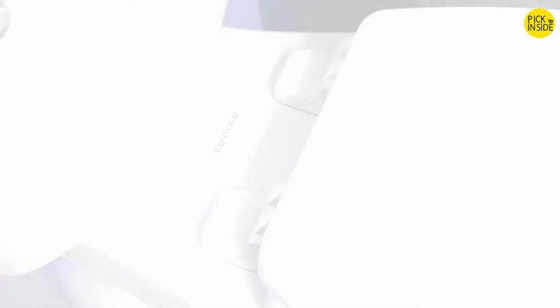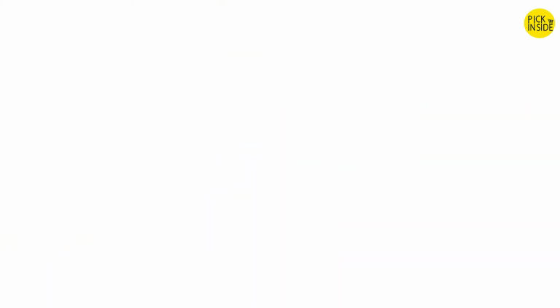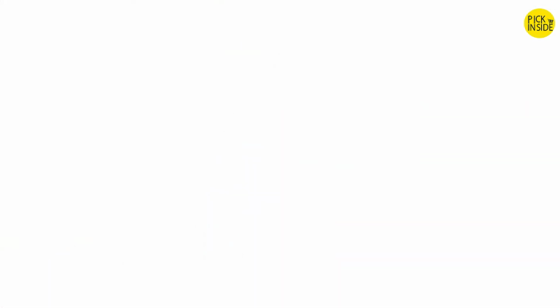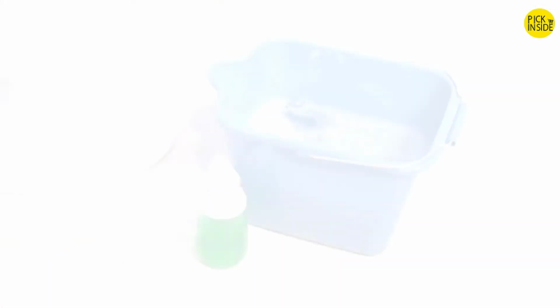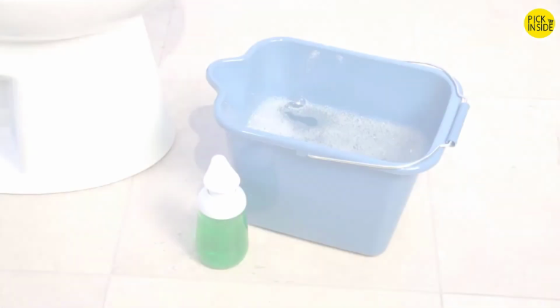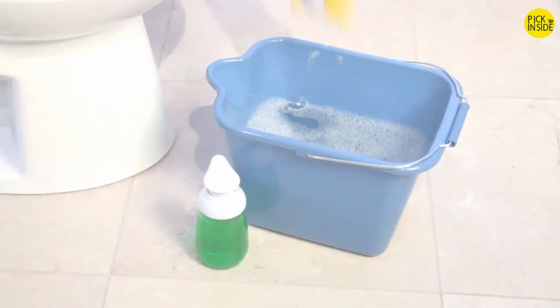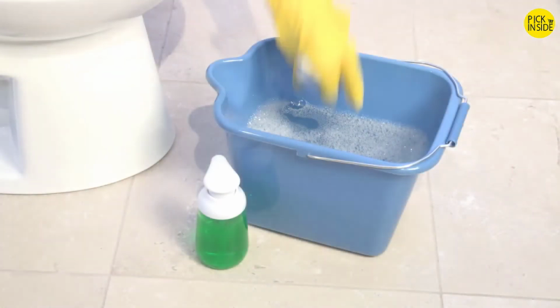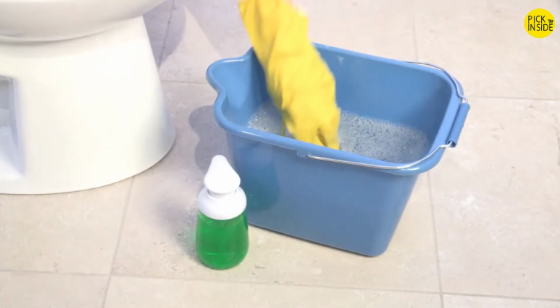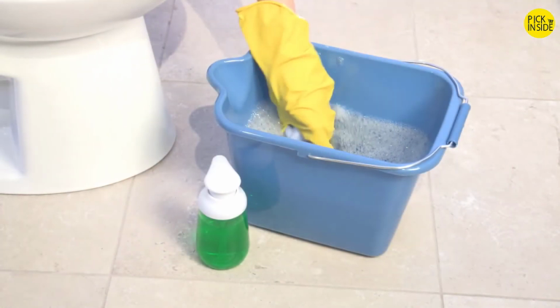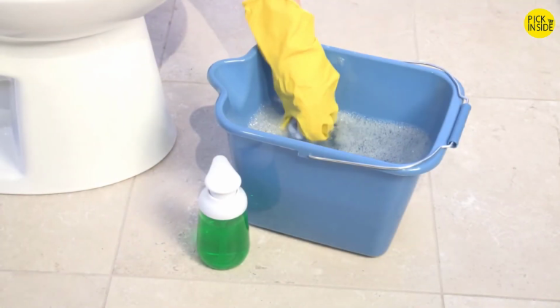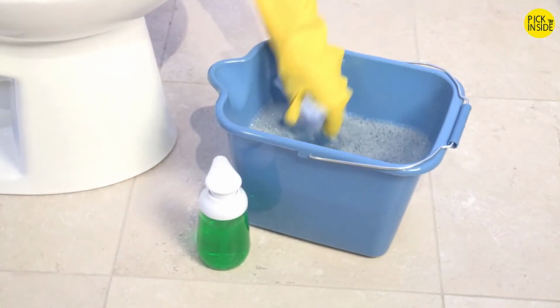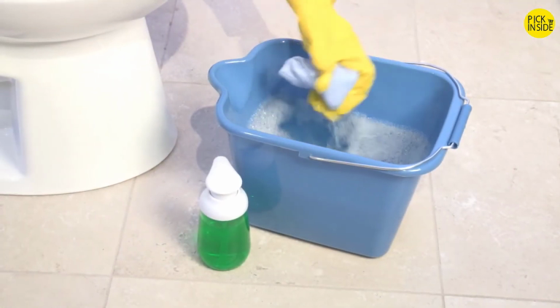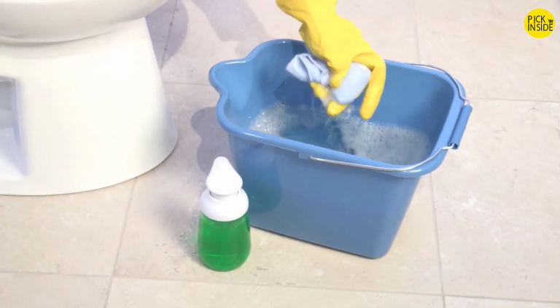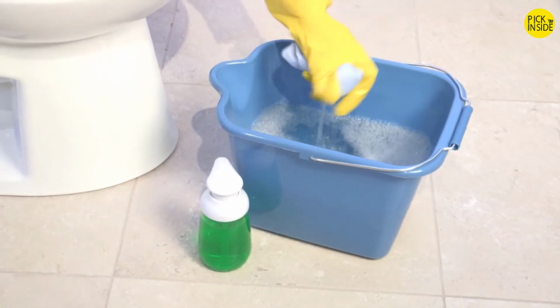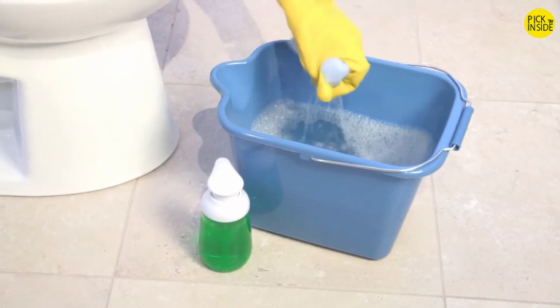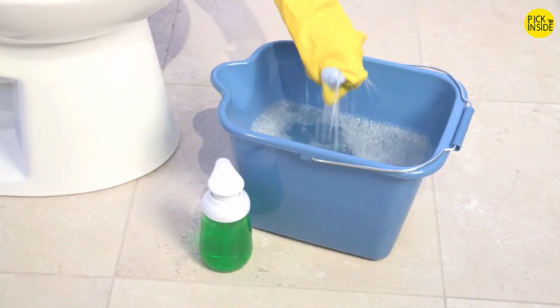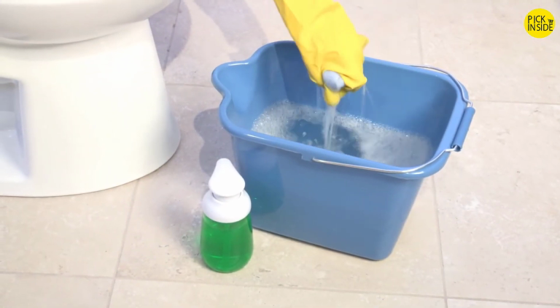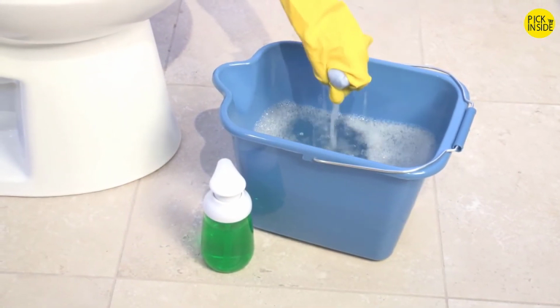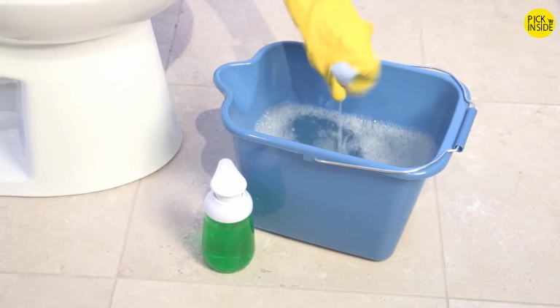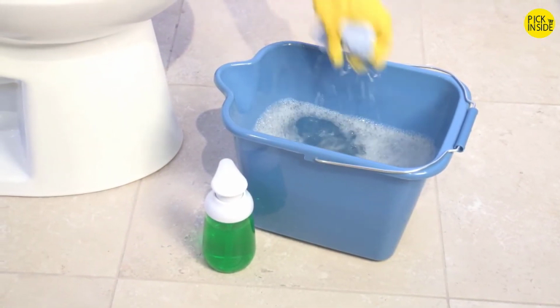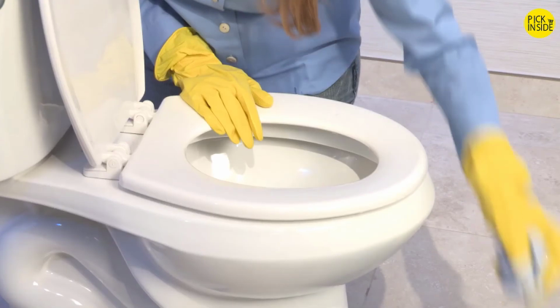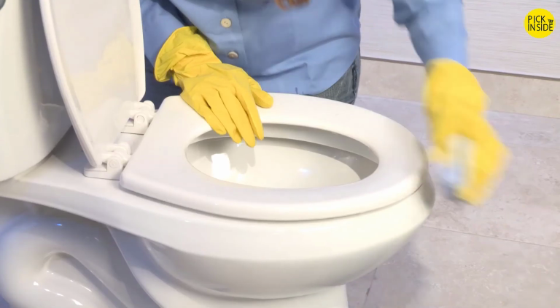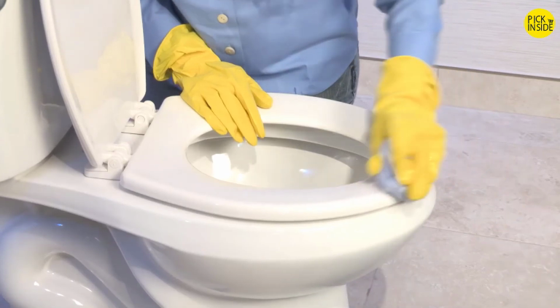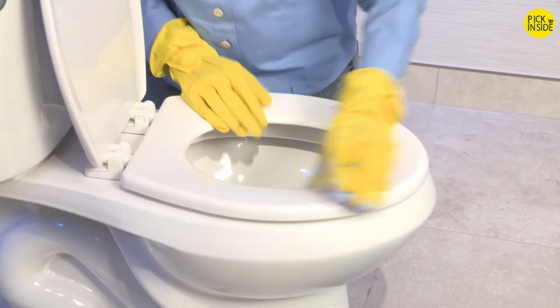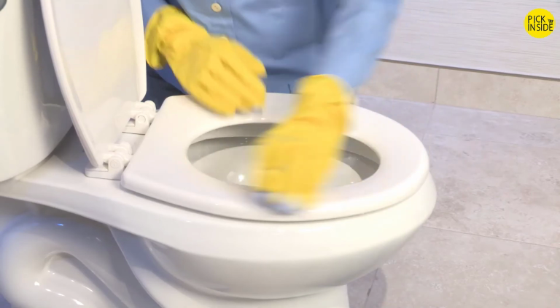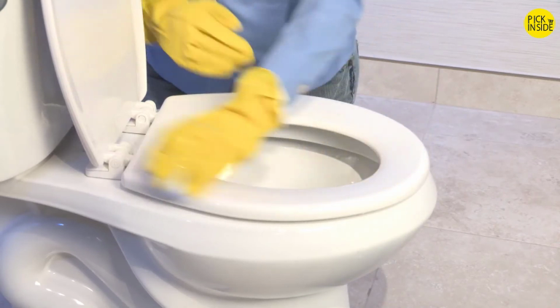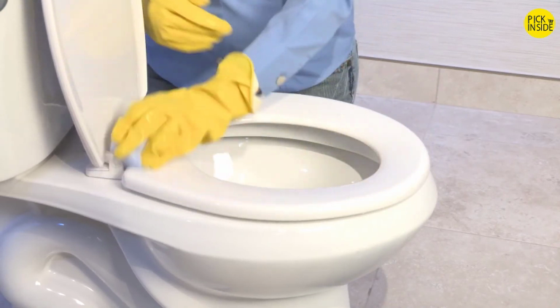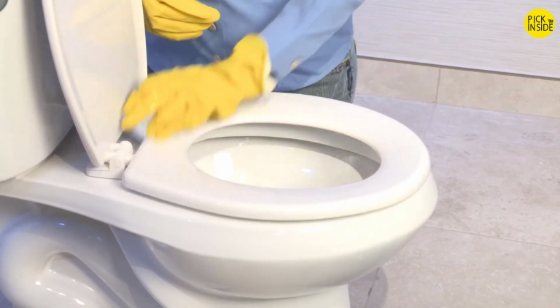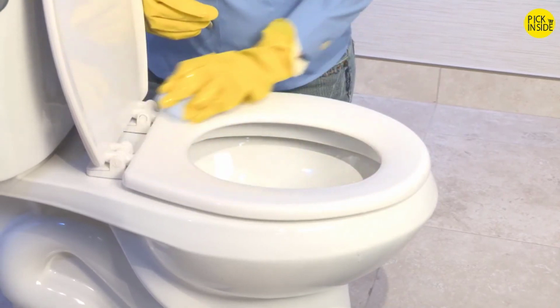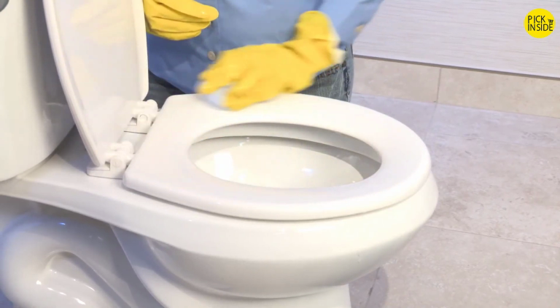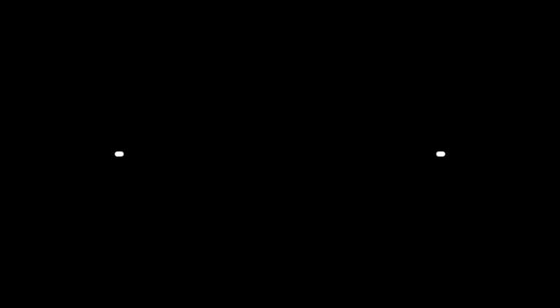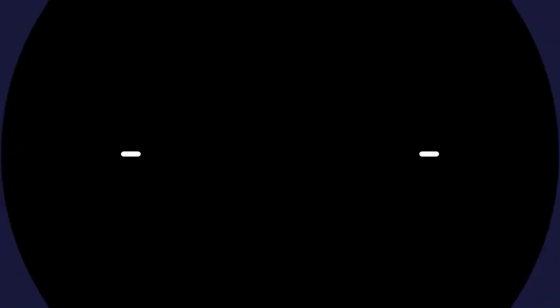Please clean the seat with a soft, damp cloth and mild soap only.